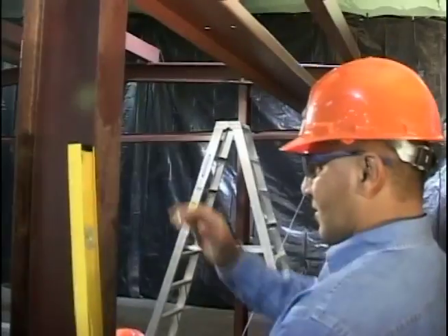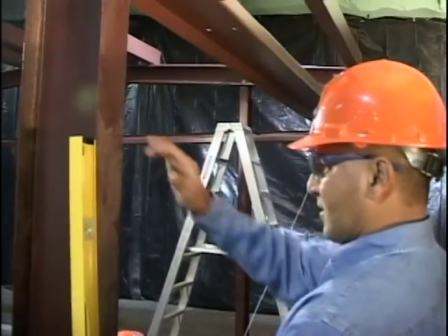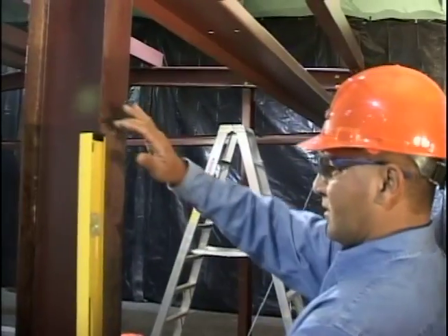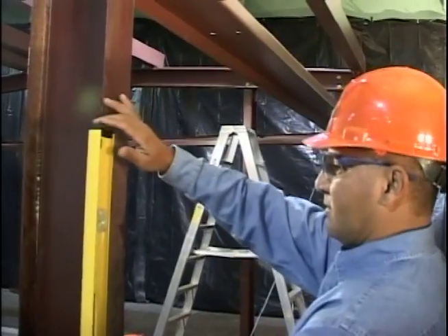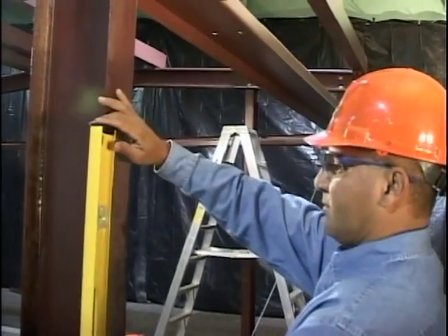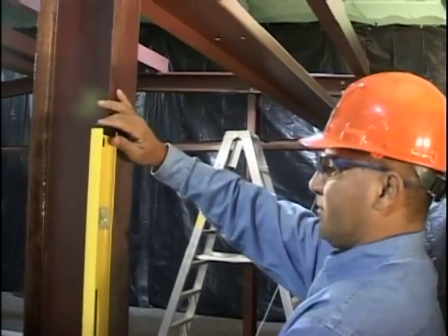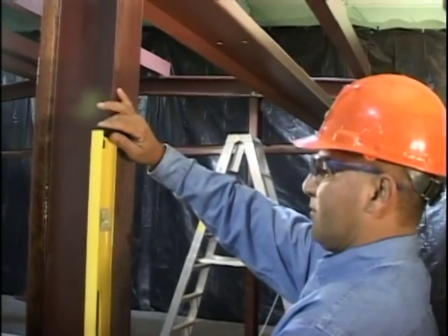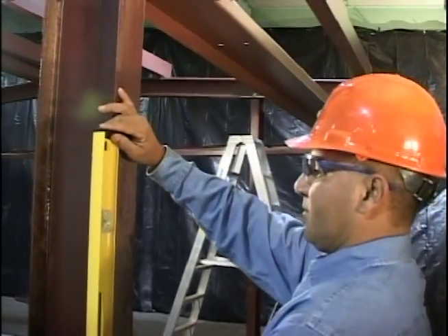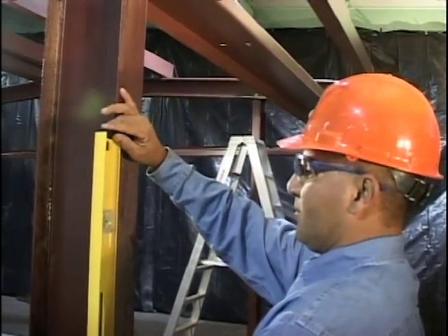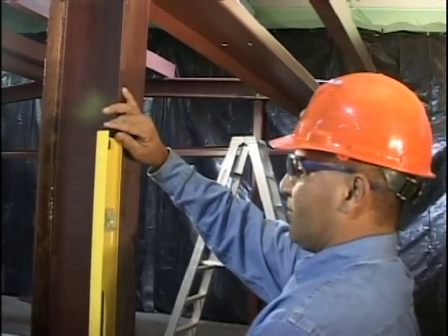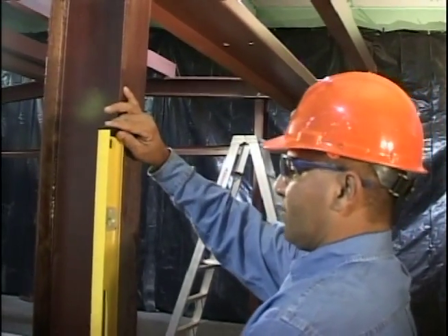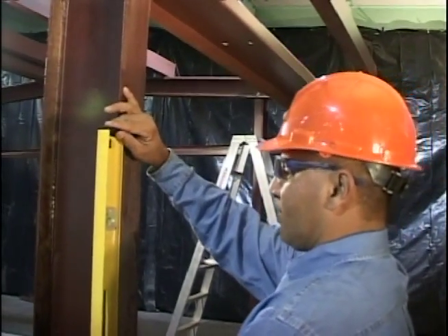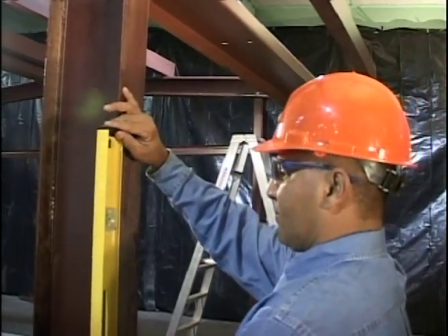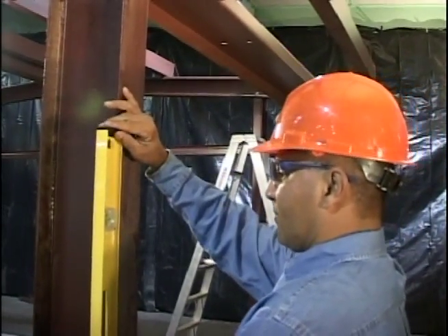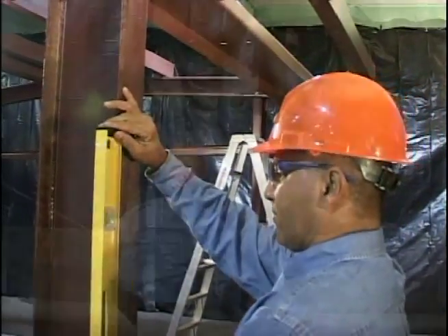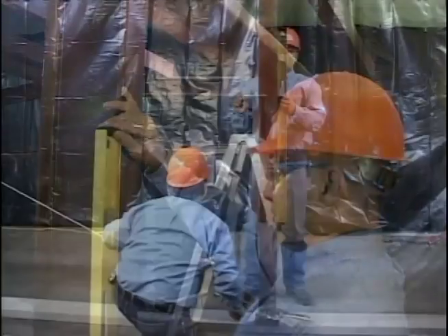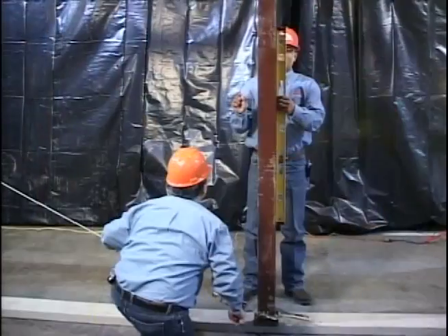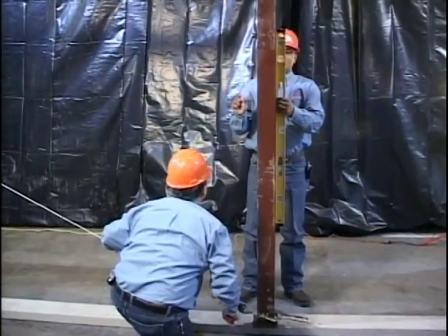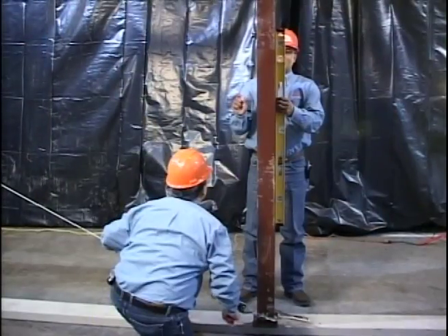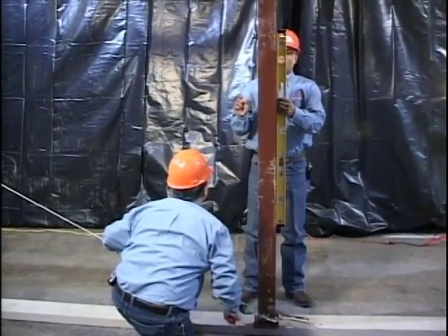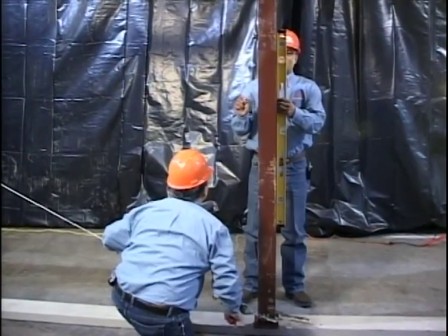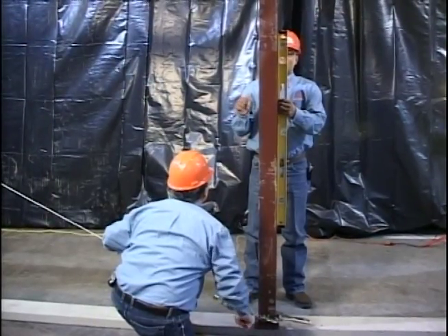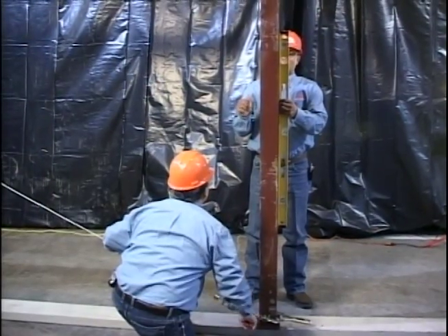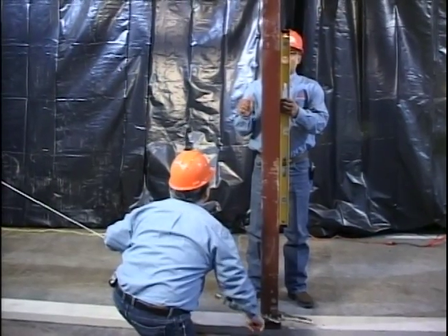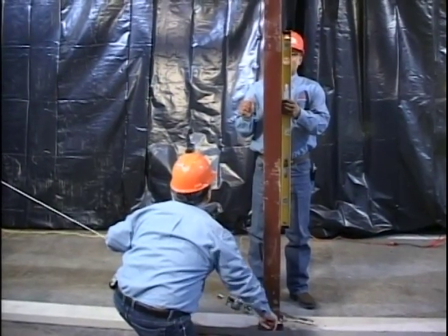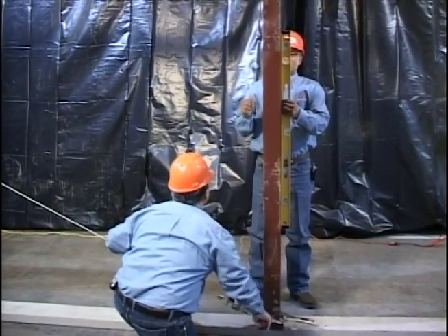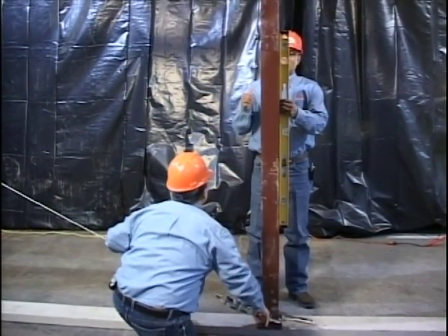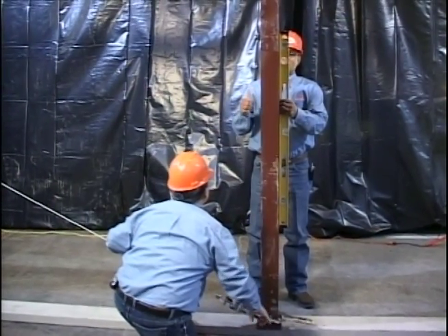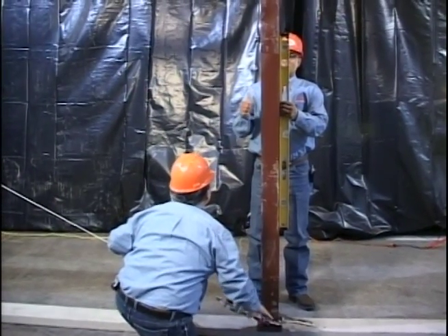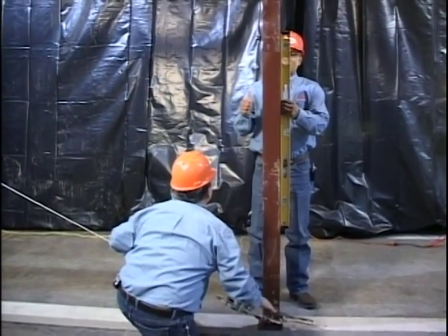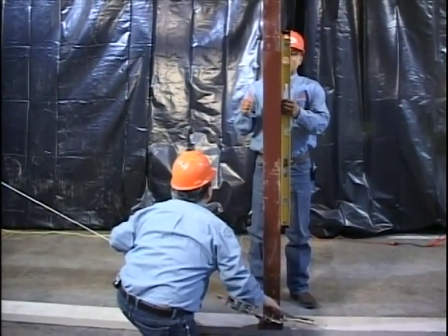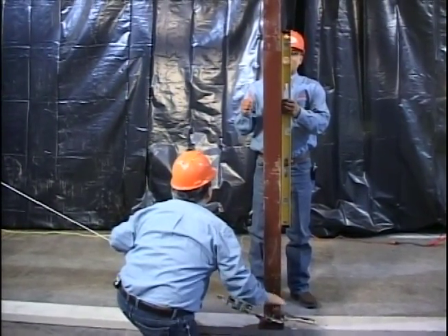During erection, temporary bracing is required. Never leave a building overnight without proper bracing.